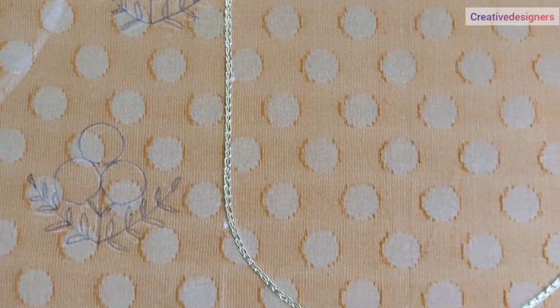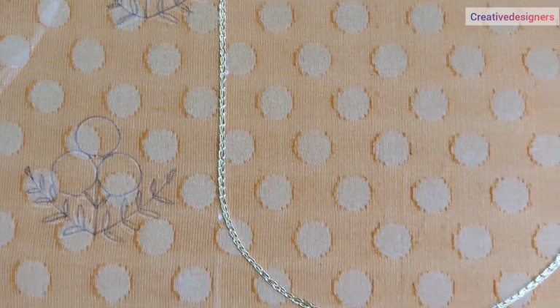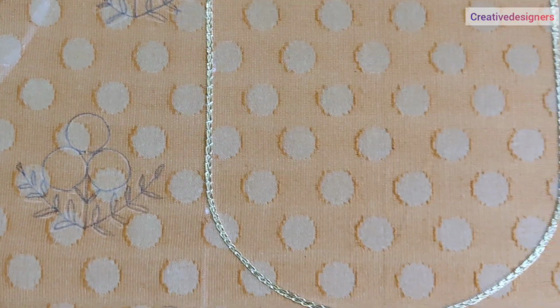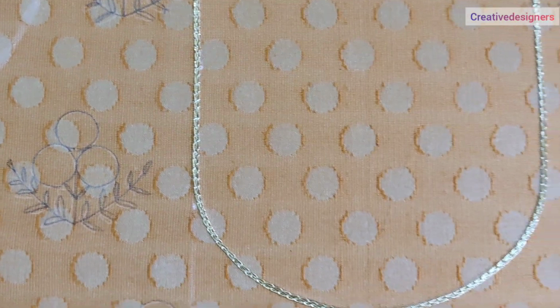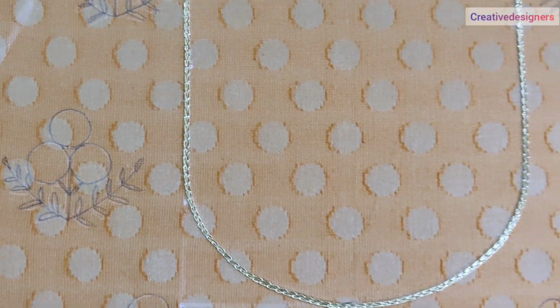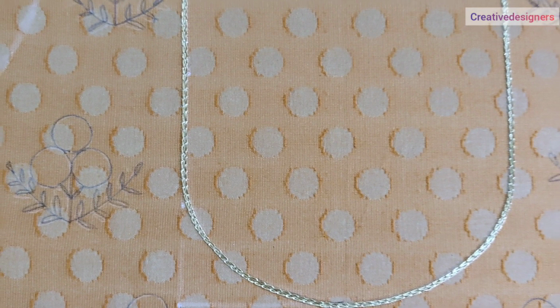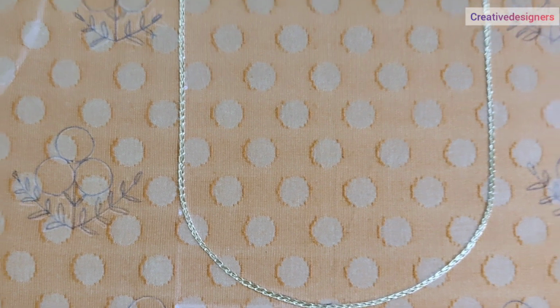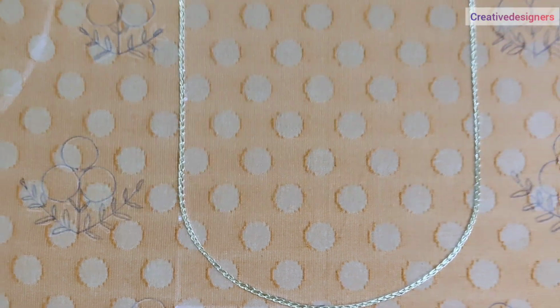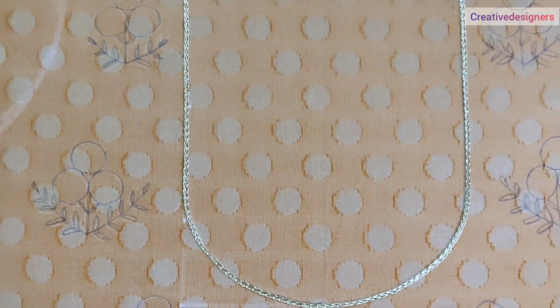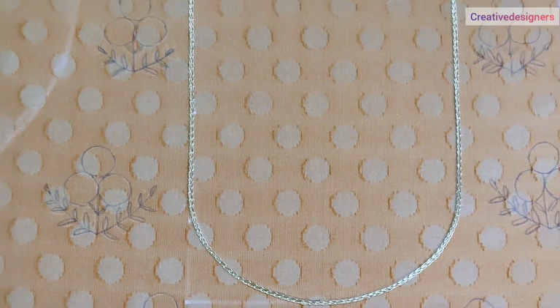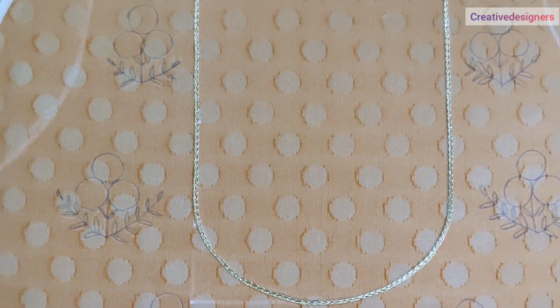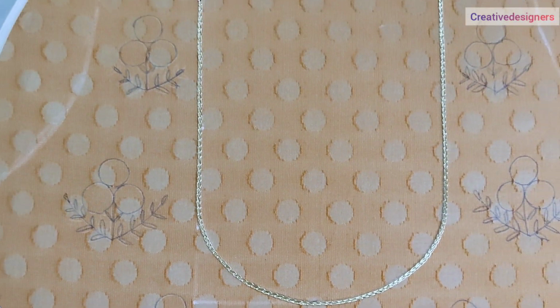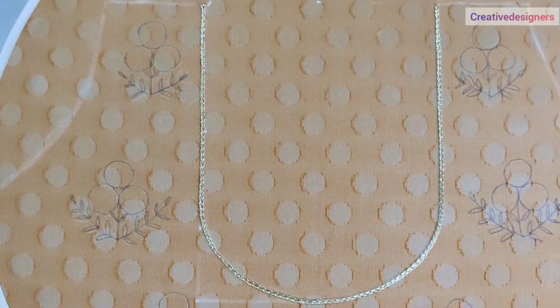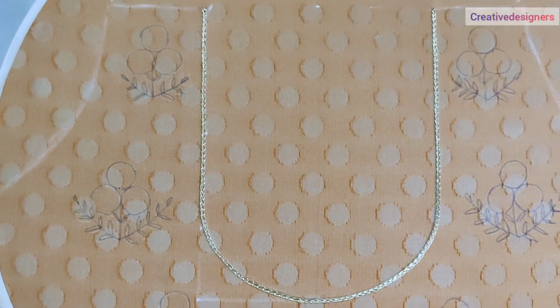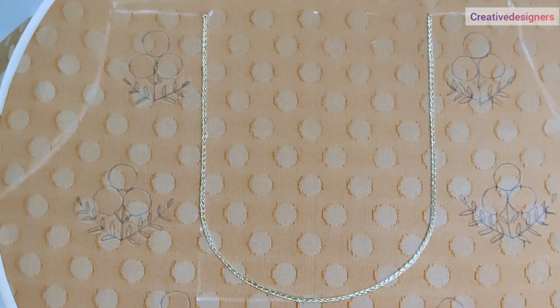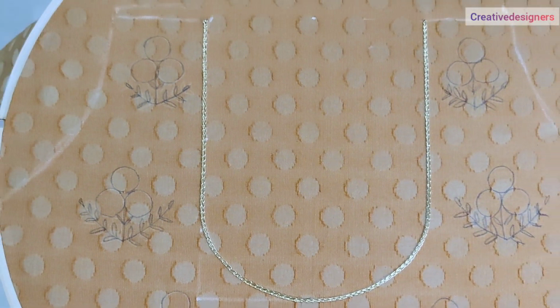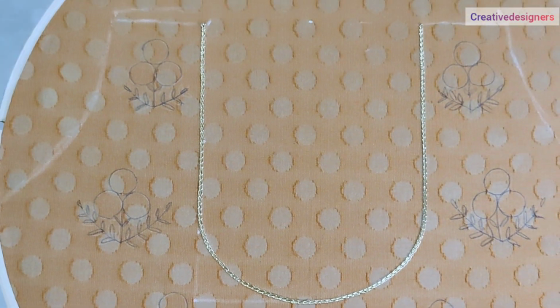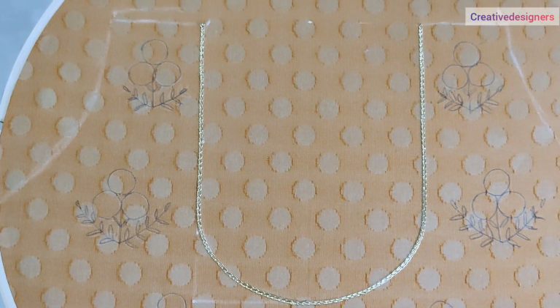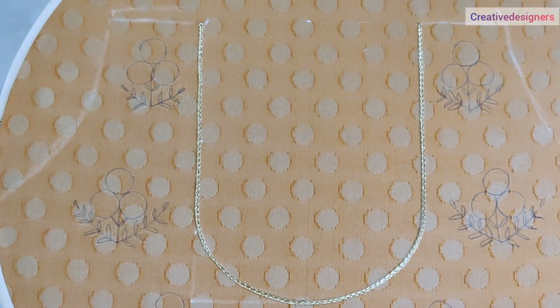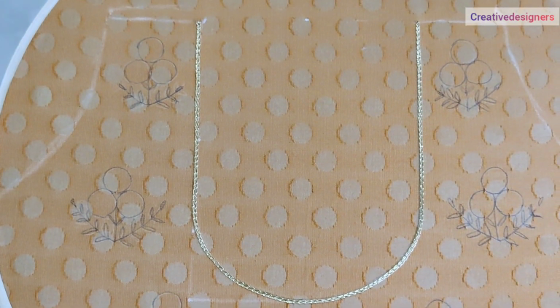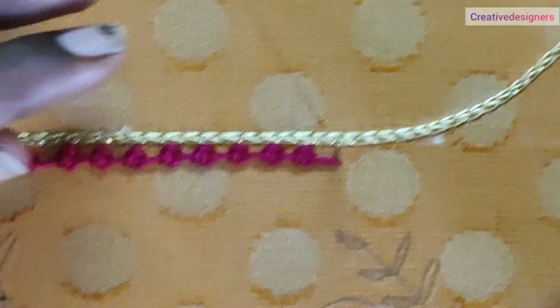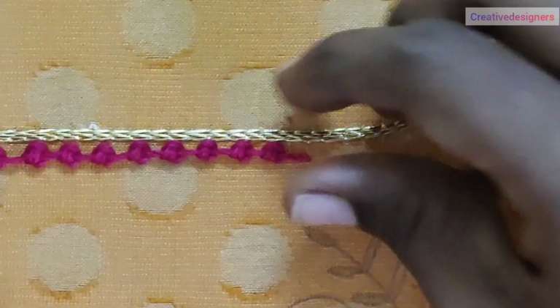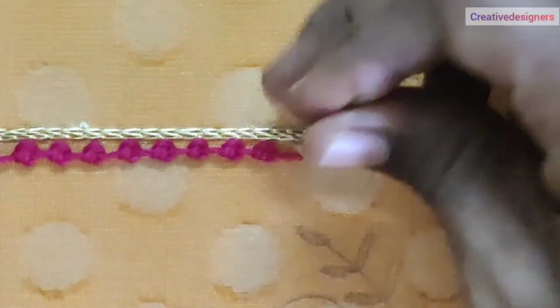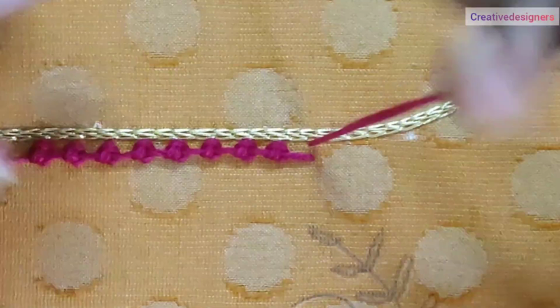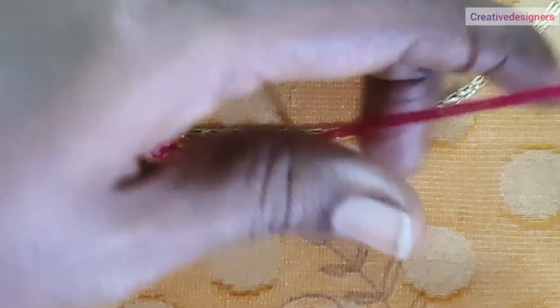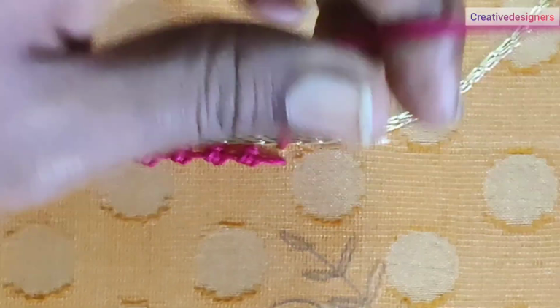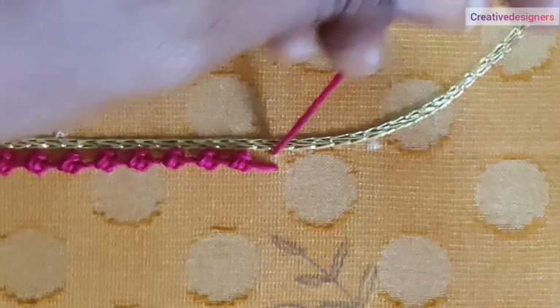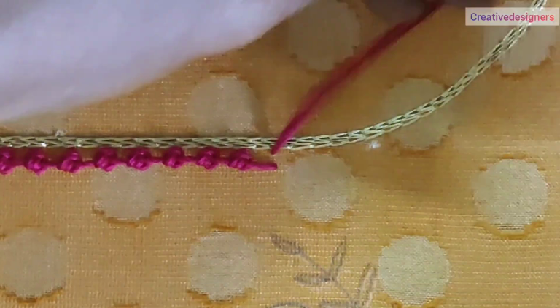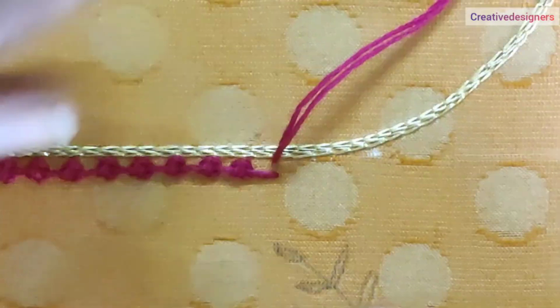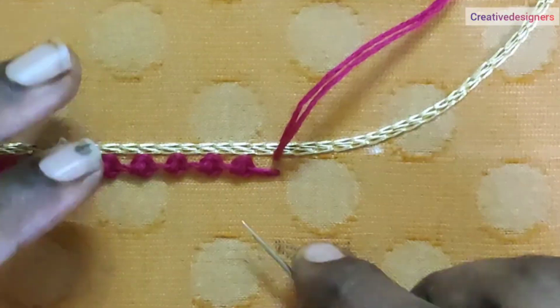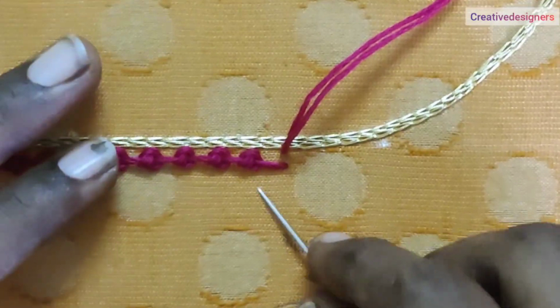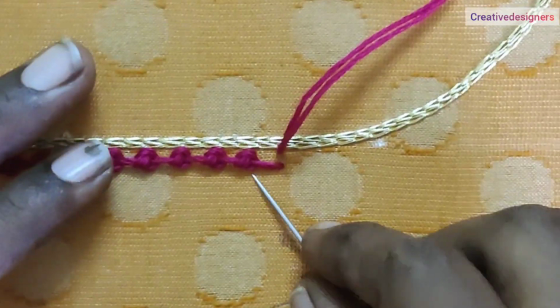Next, we have a chain stitch in gold sariyoda blouse. Next, we have a pink thread.